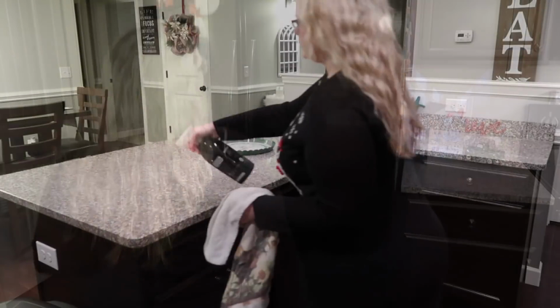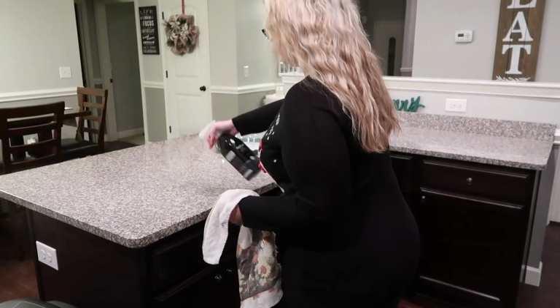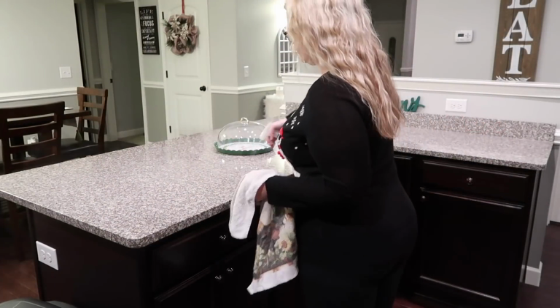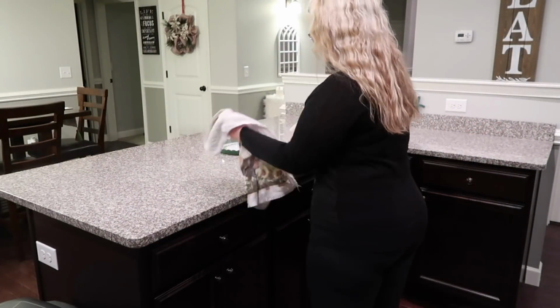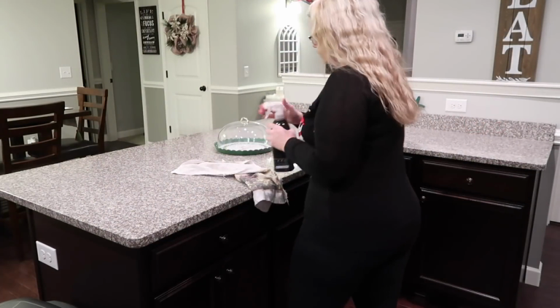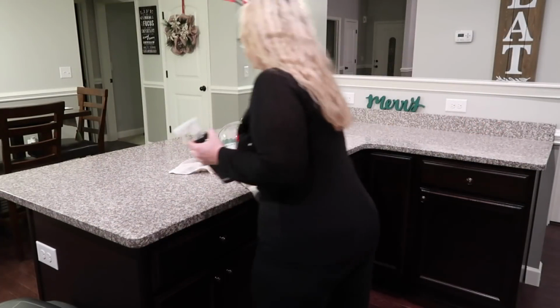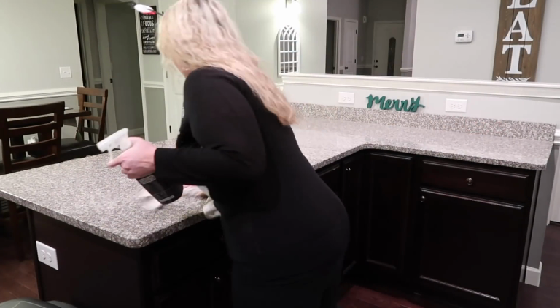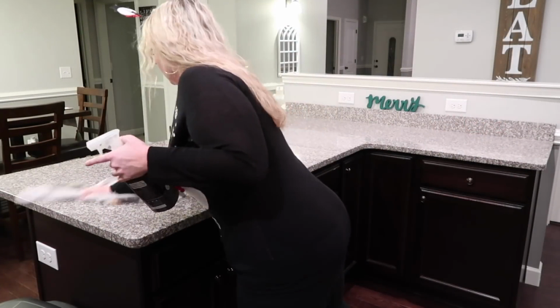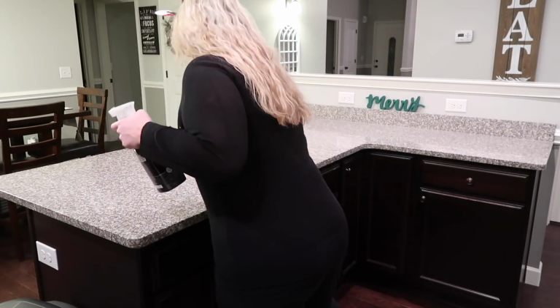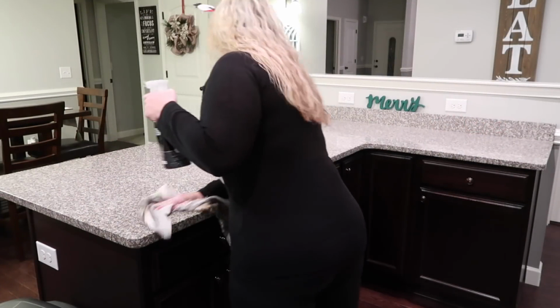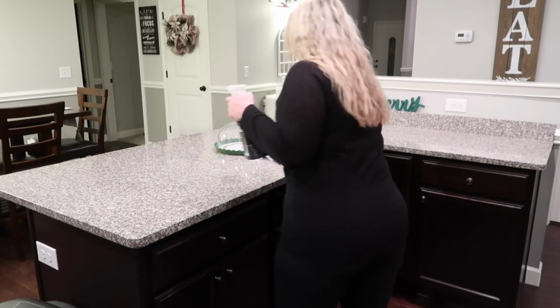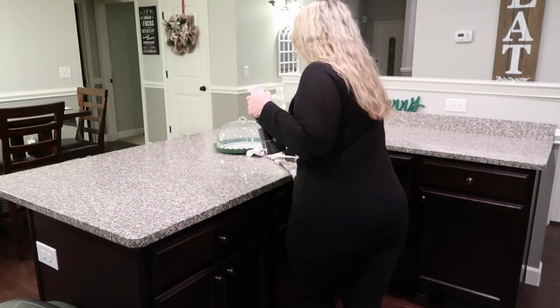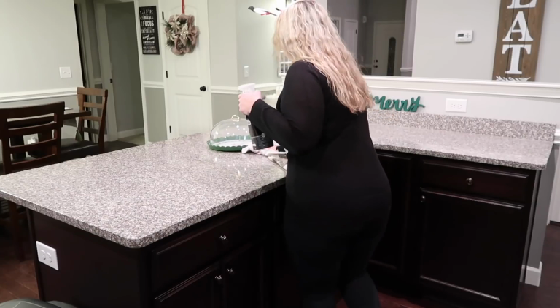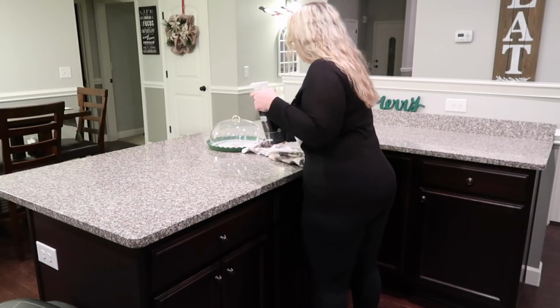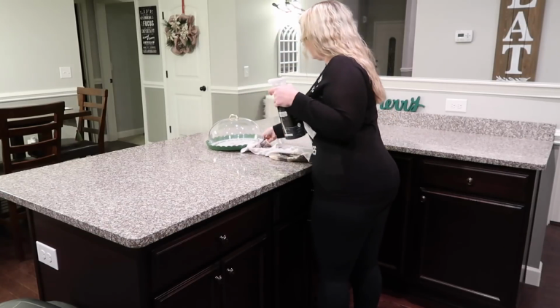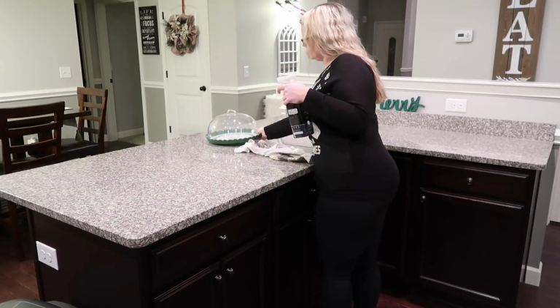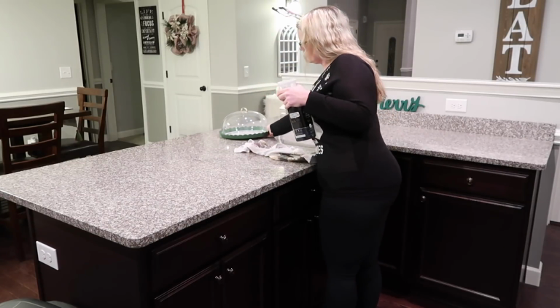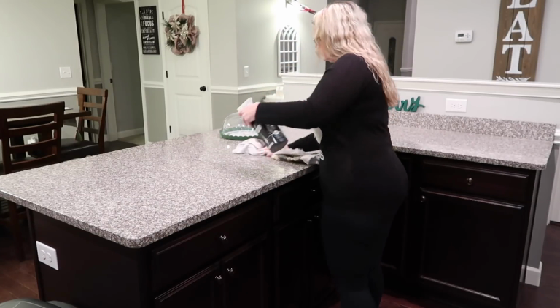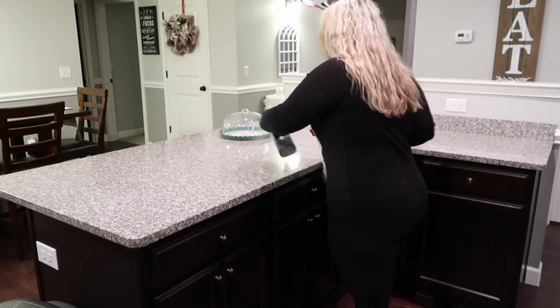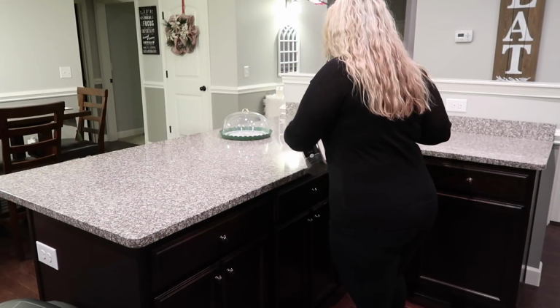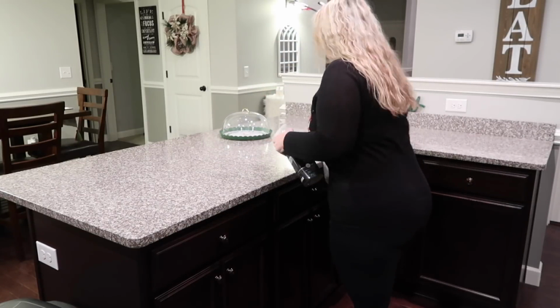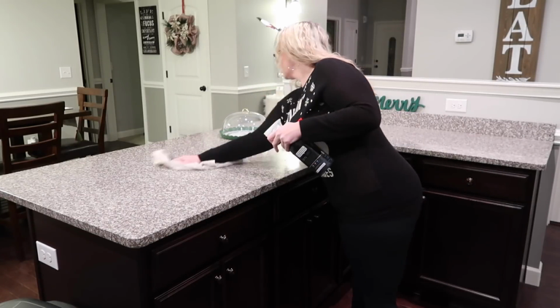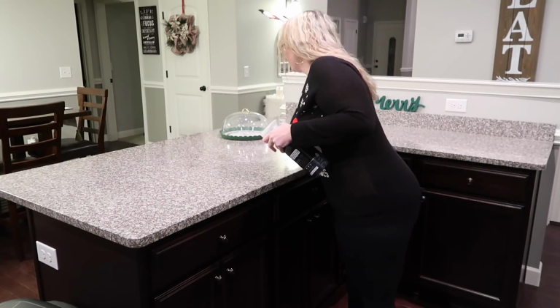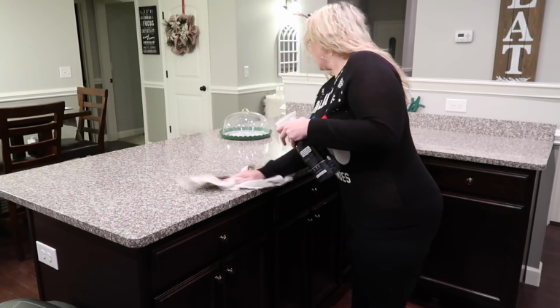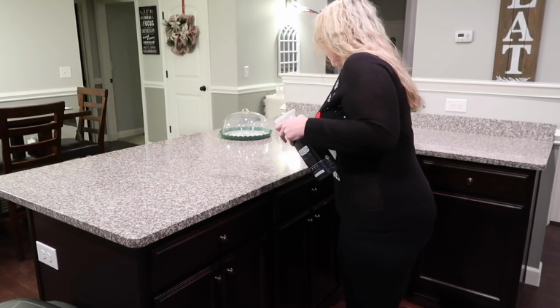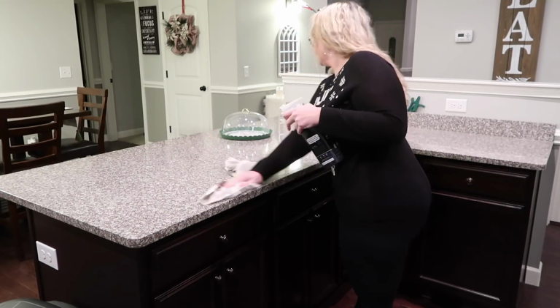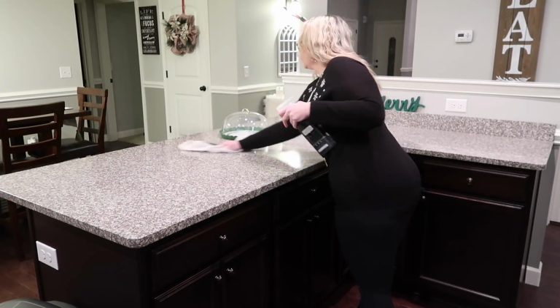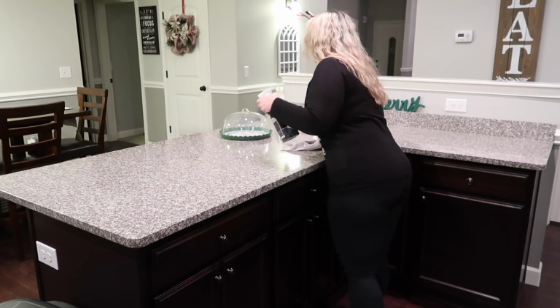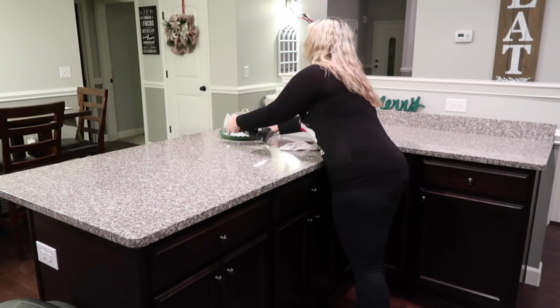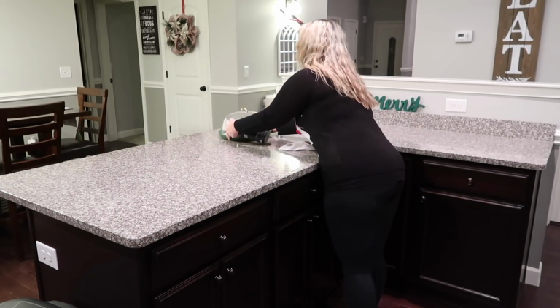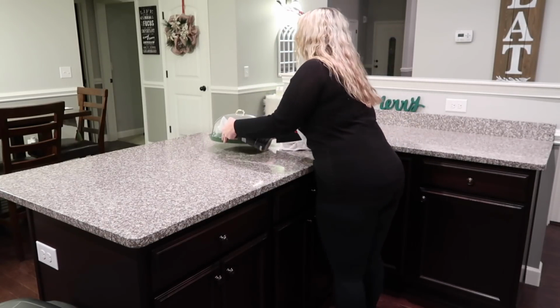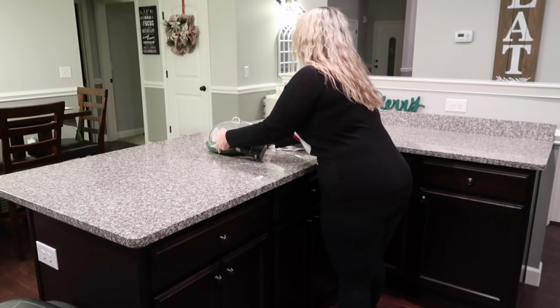And don't worry, I'm still using my Method granite cleaner. I really don't know if there's any way that any product could make me switch from it.